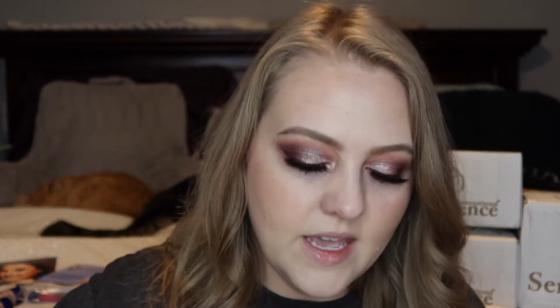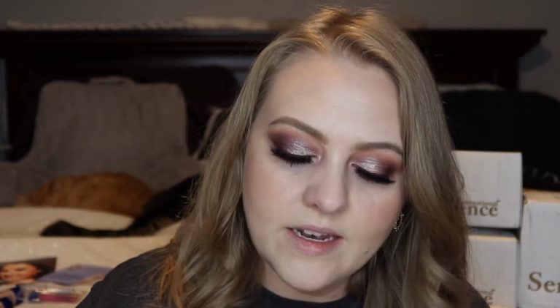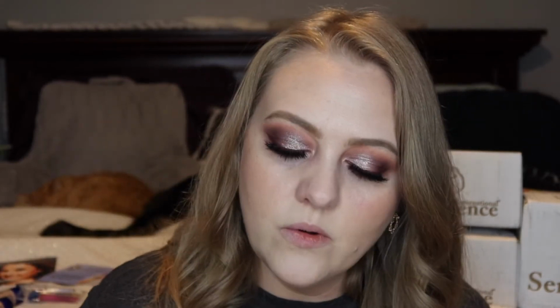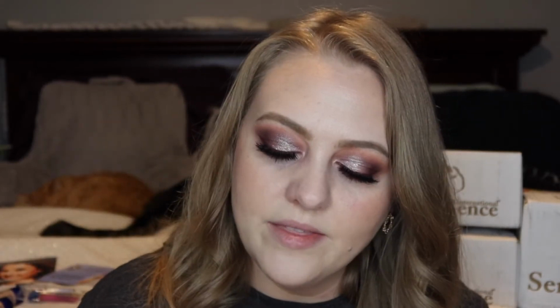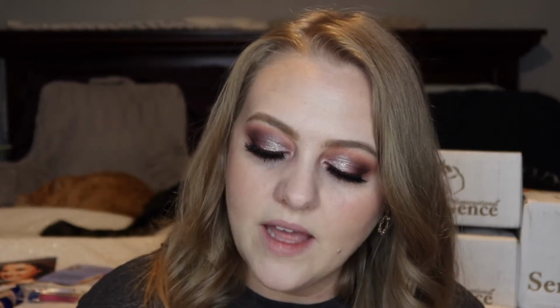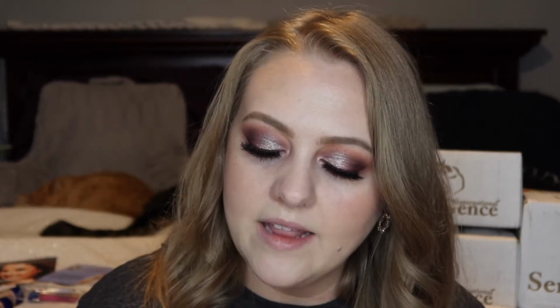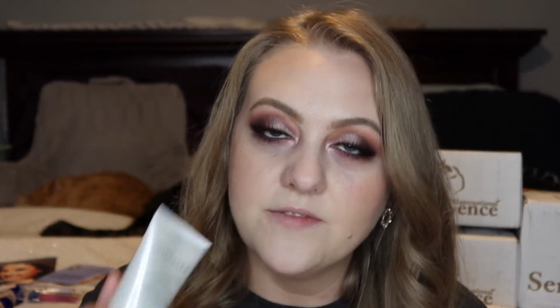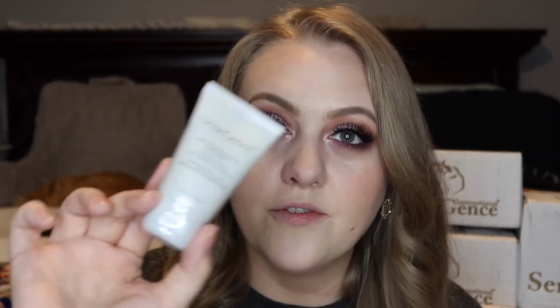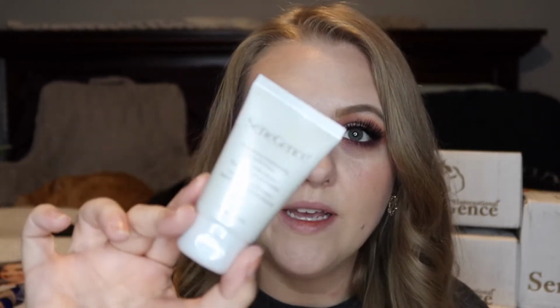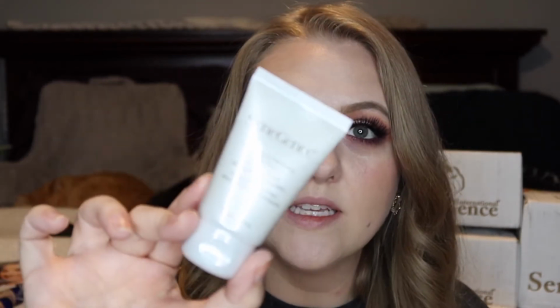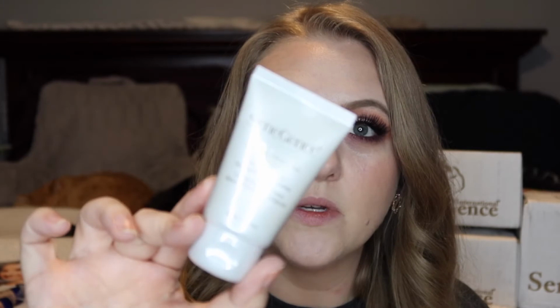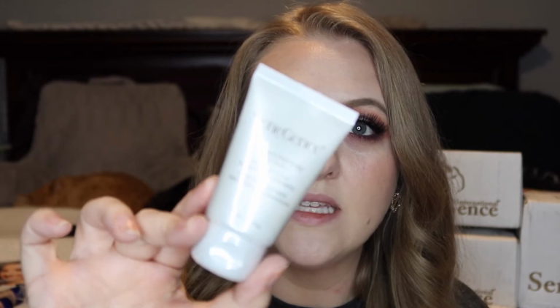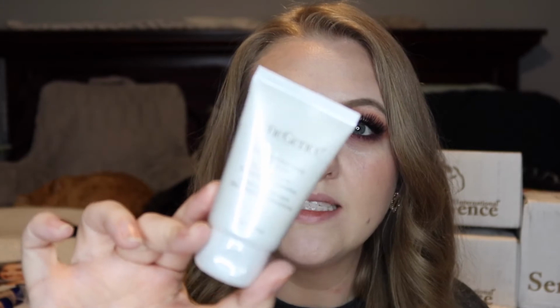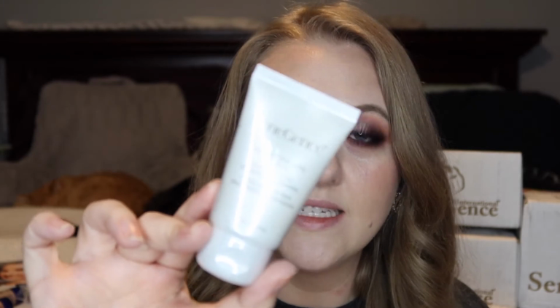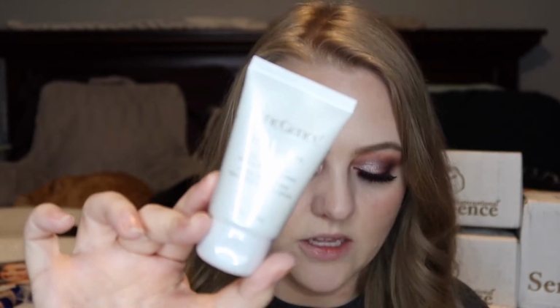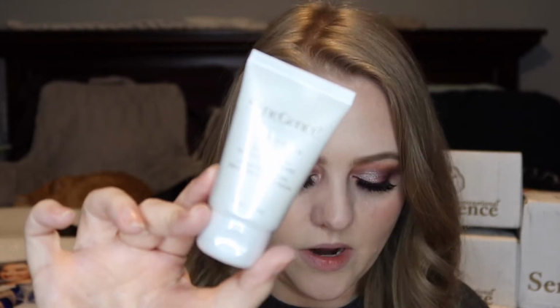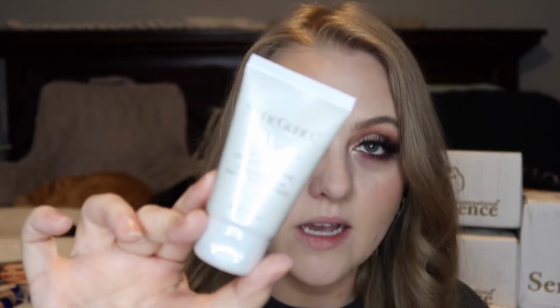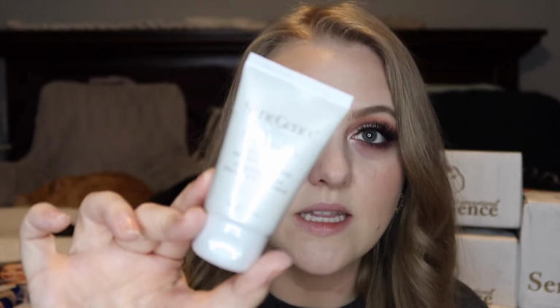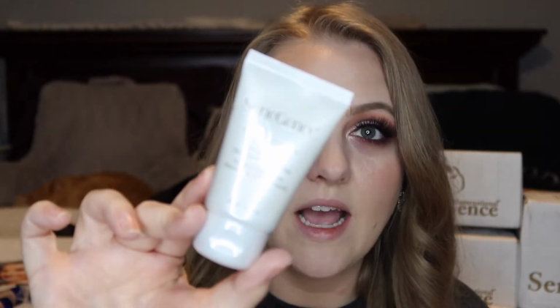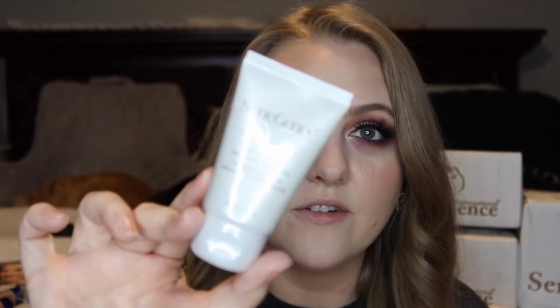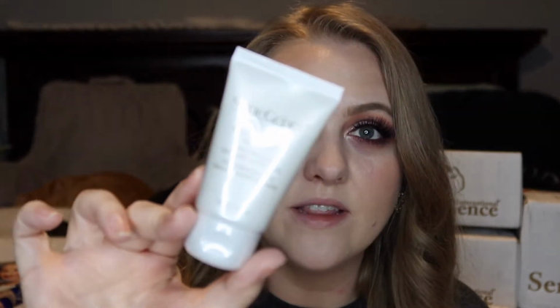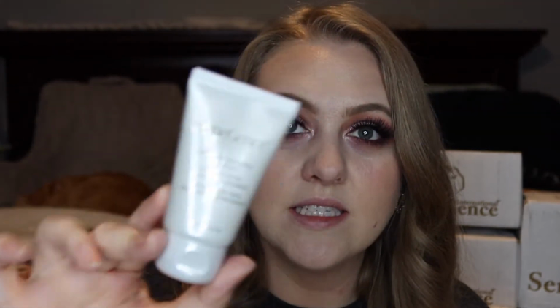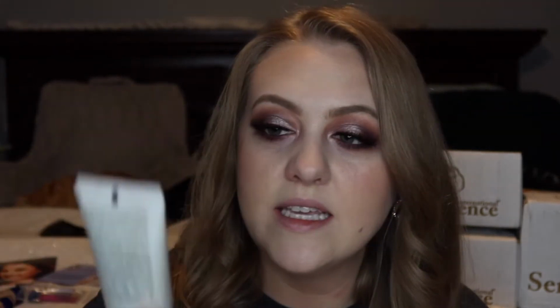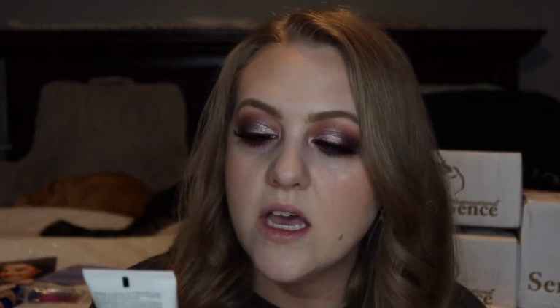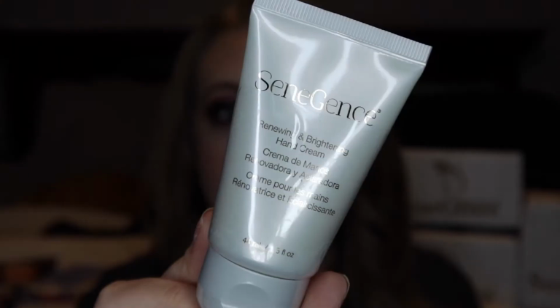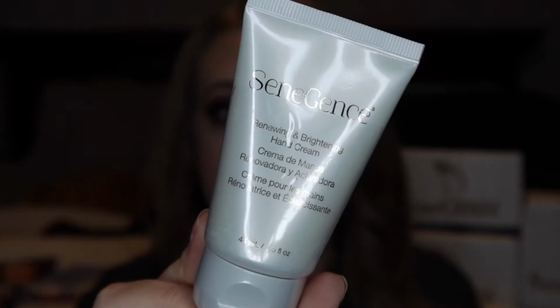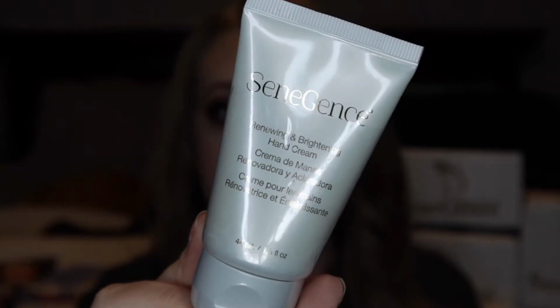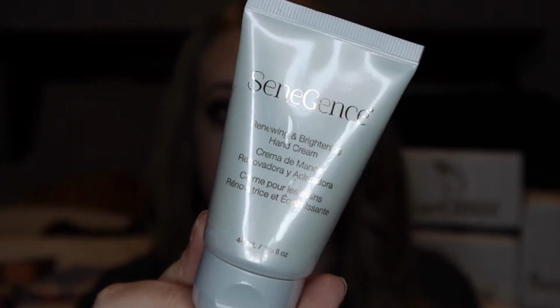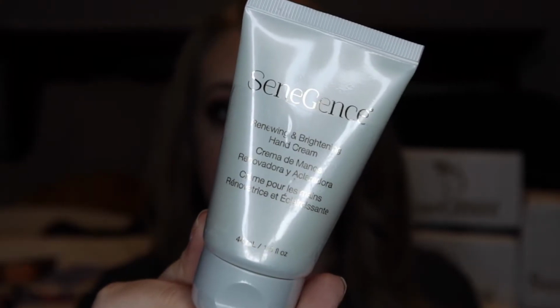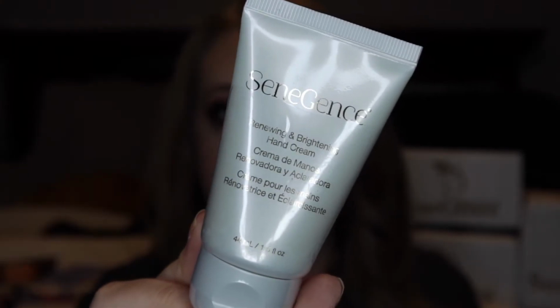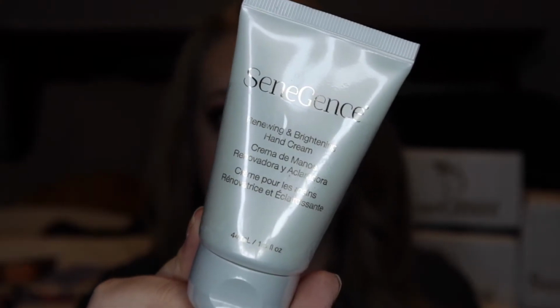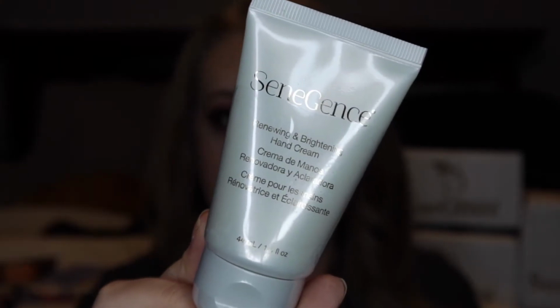I think I got this for free — this was the Cineseller product that I got for free. This is the Renewing and Brightening Hand Cream.